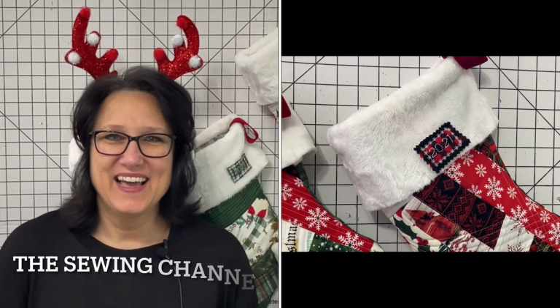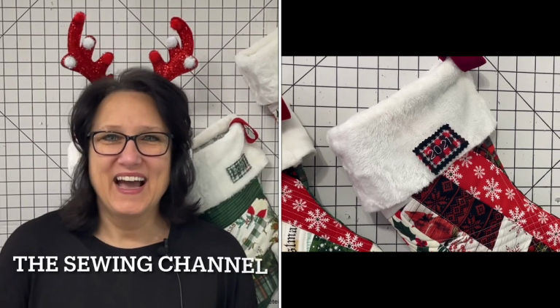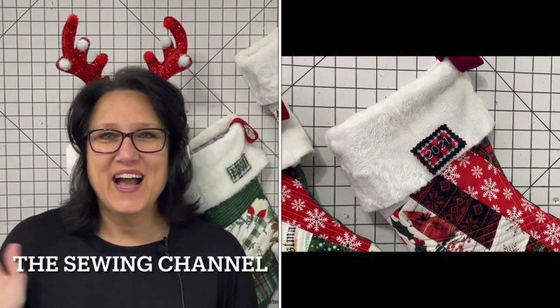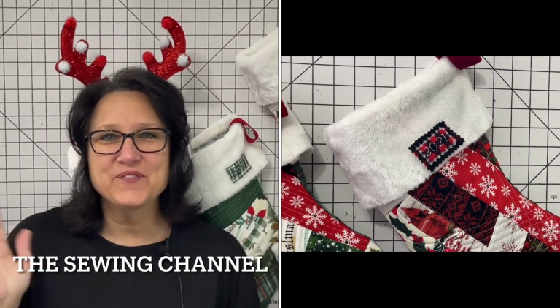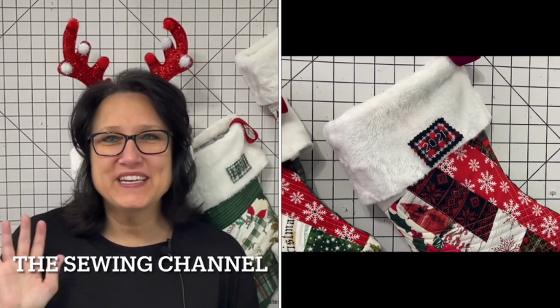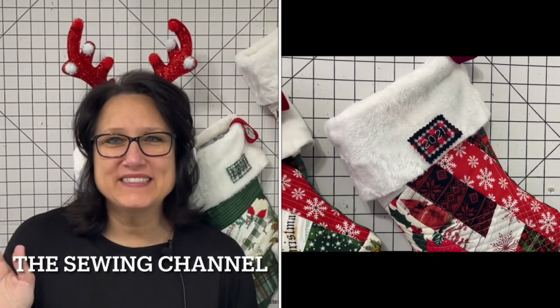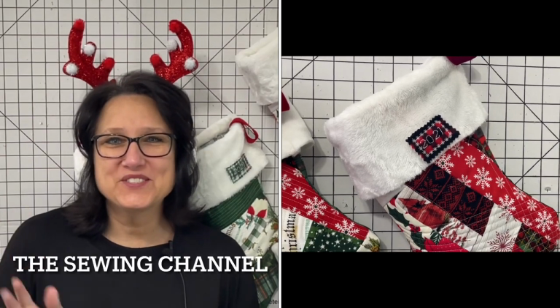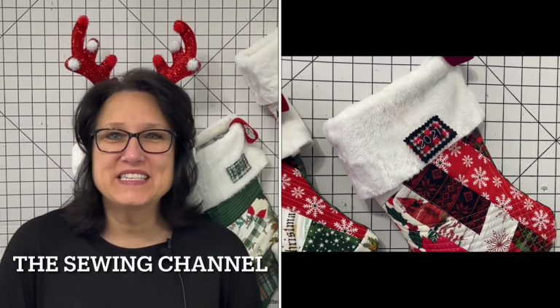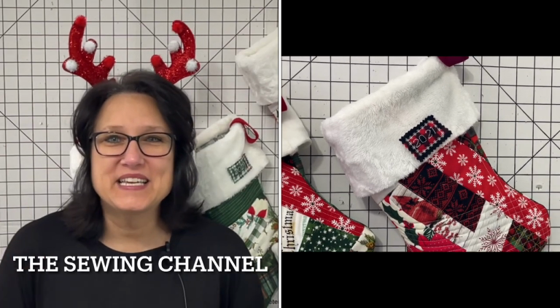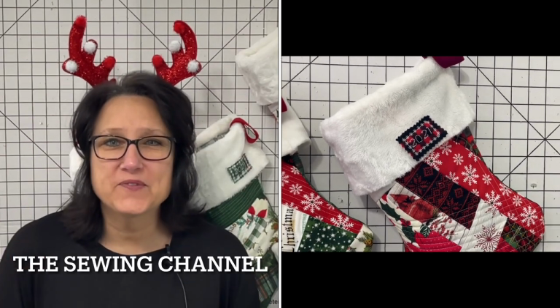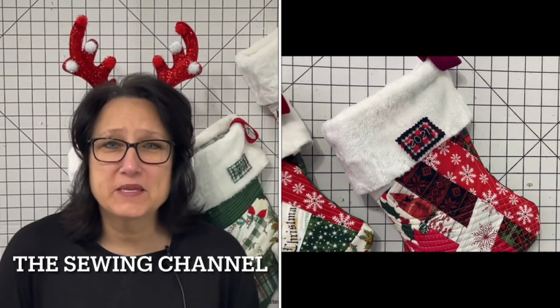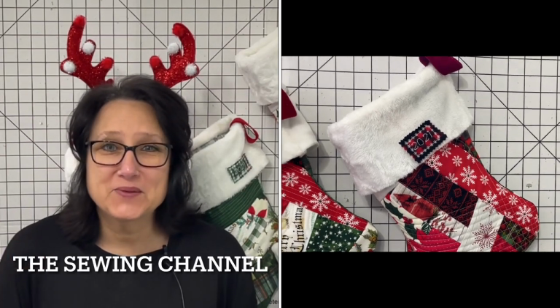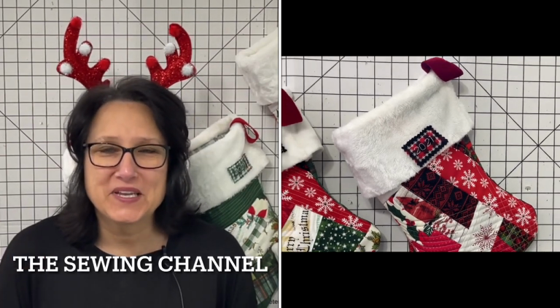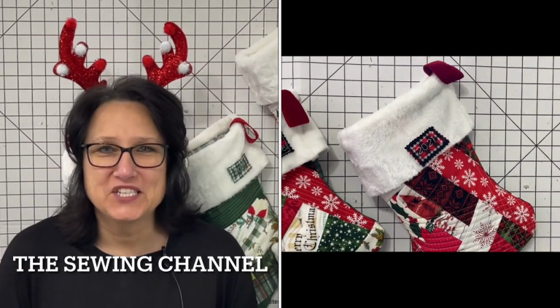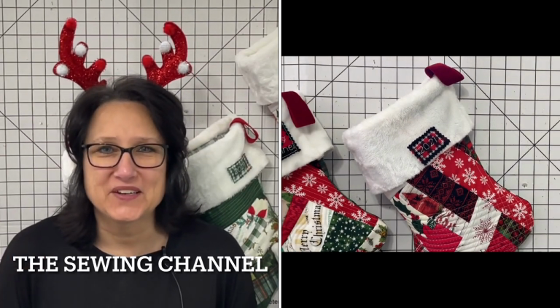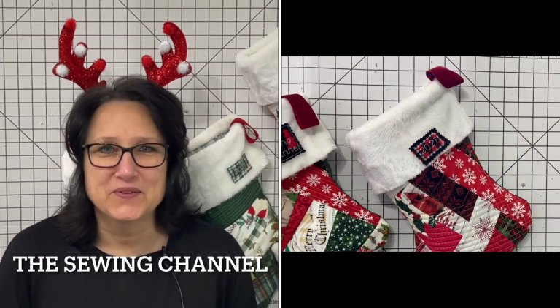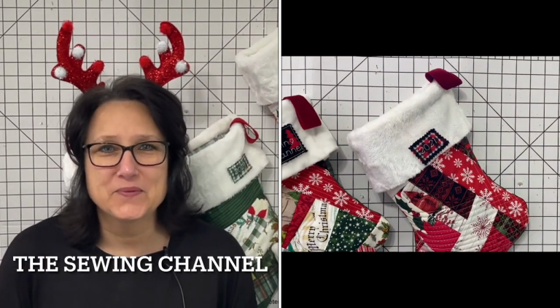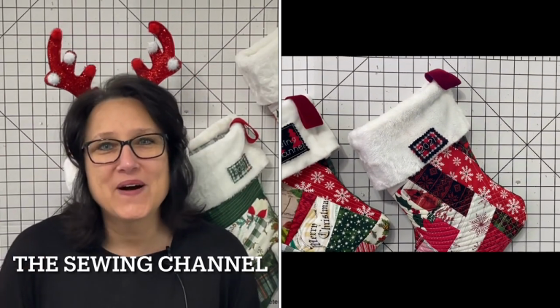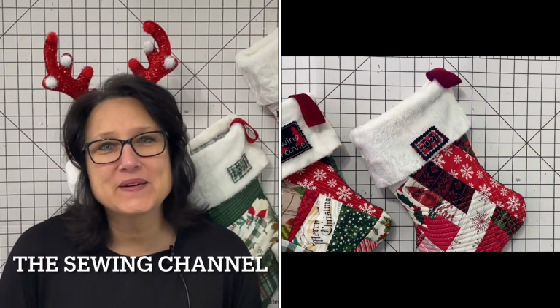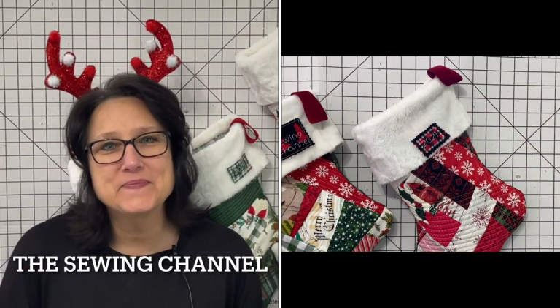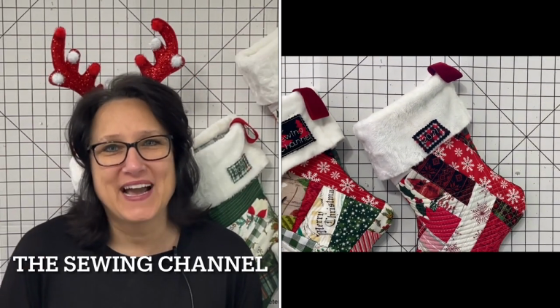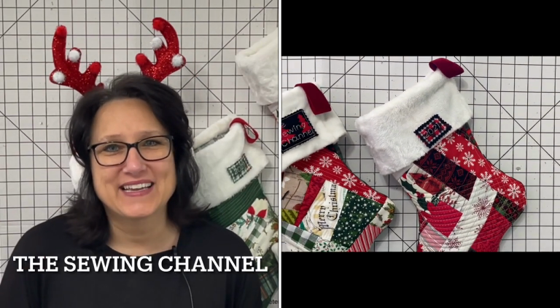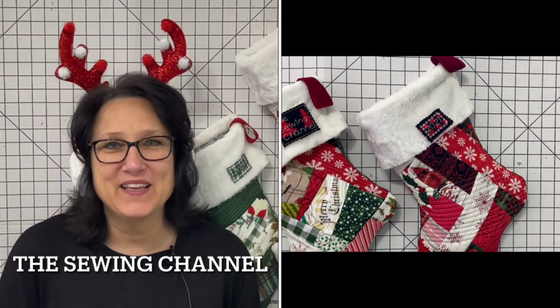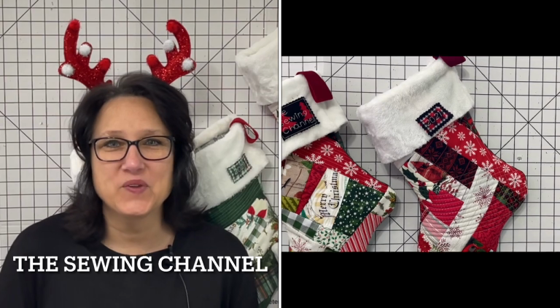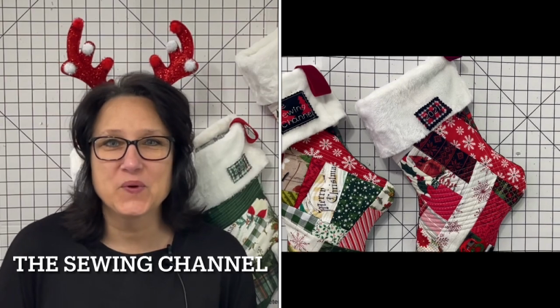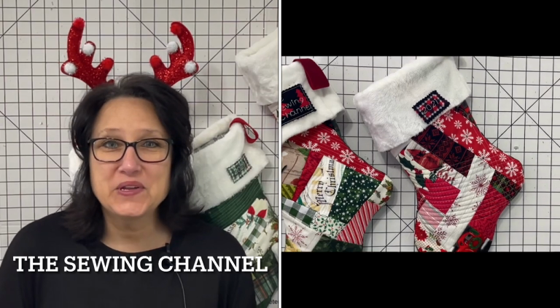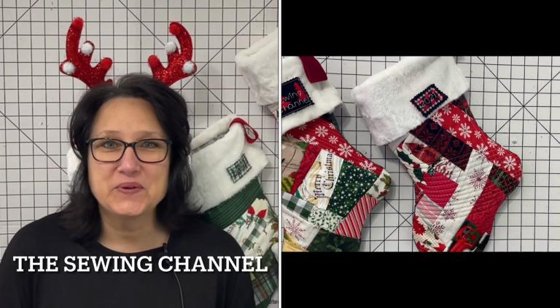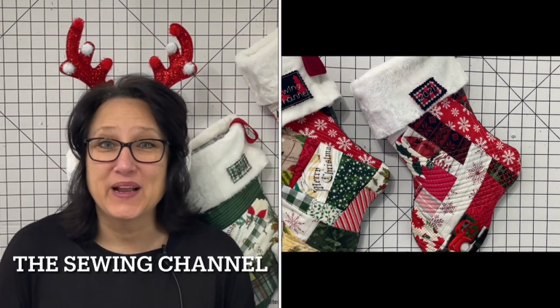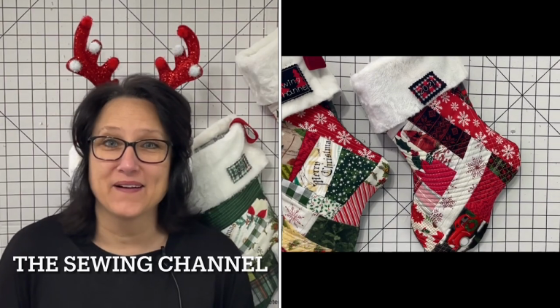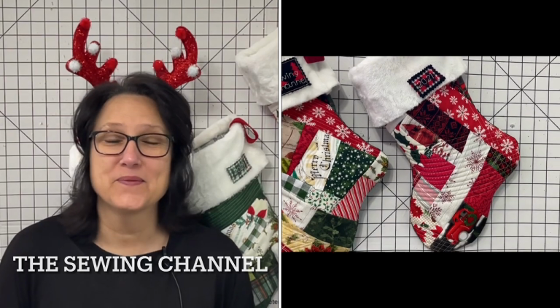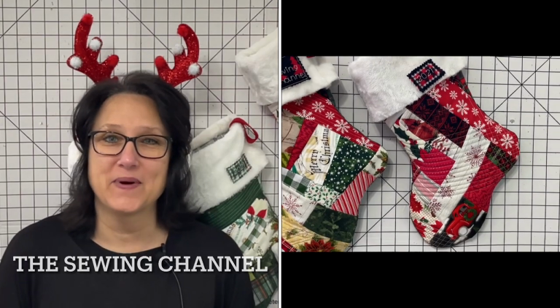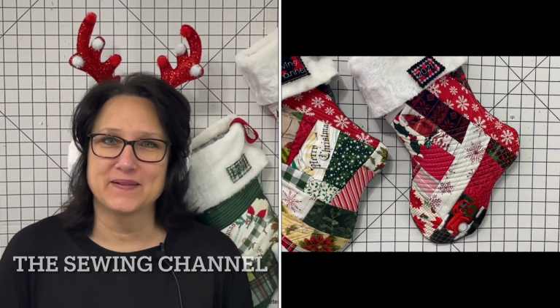Hi friends, Tracy here from the Sewing Channel. Welcome back, and if you're new here, welcome.